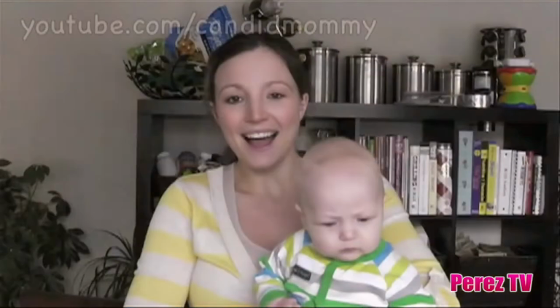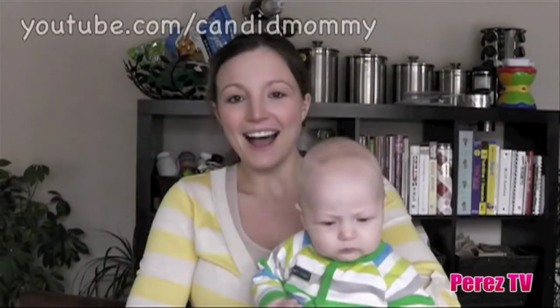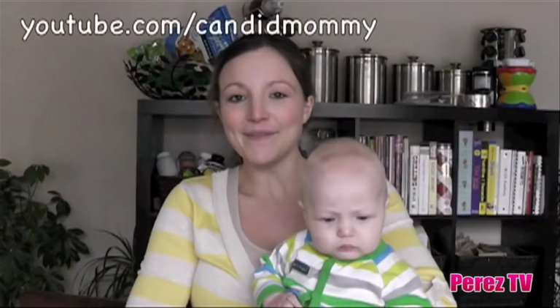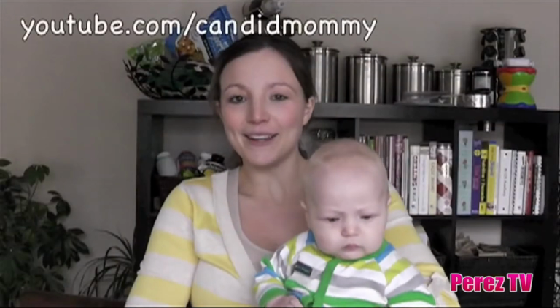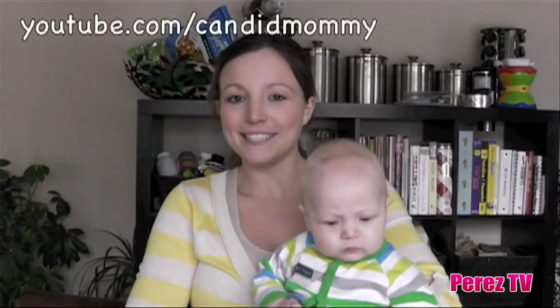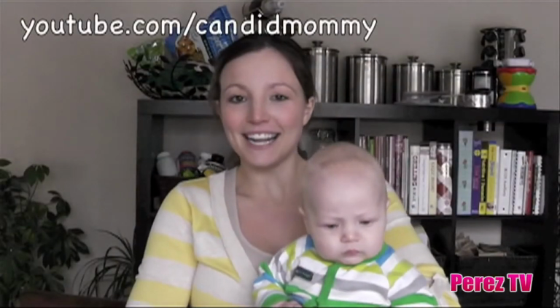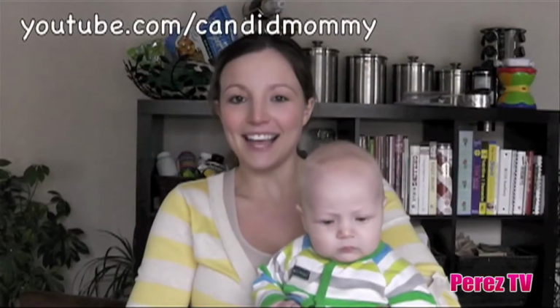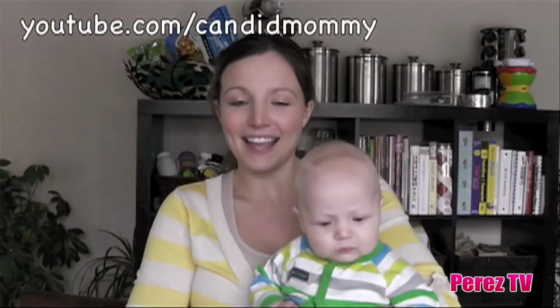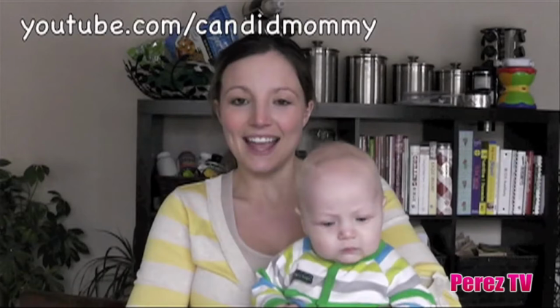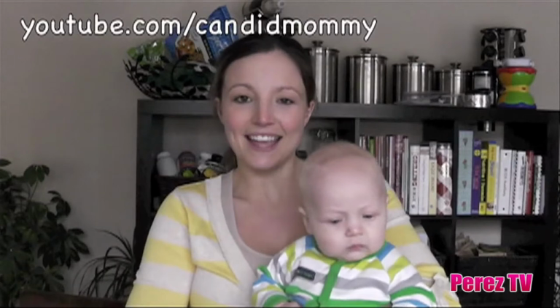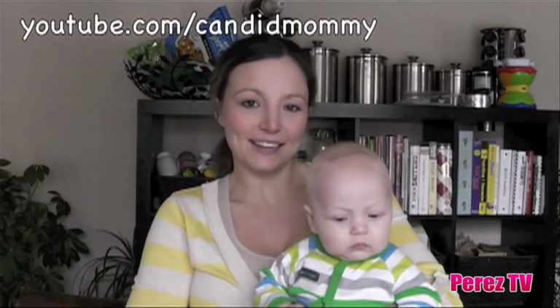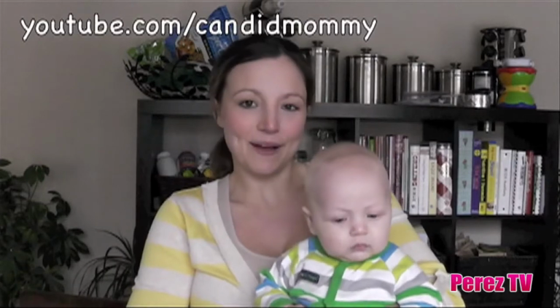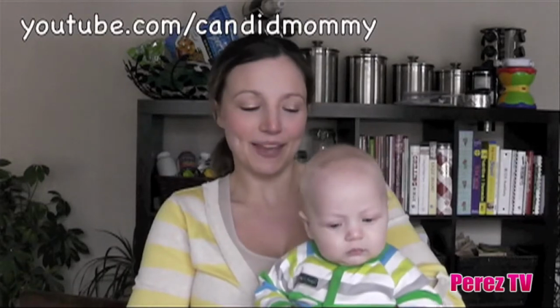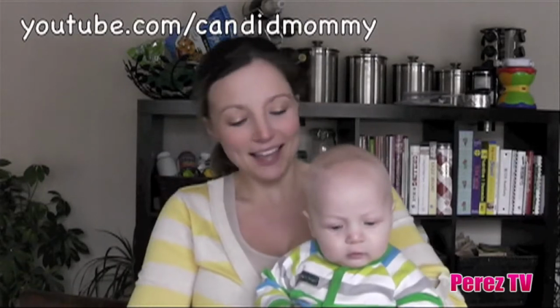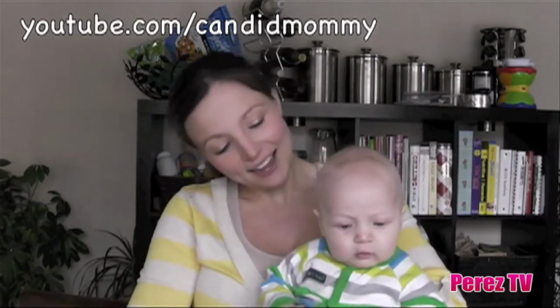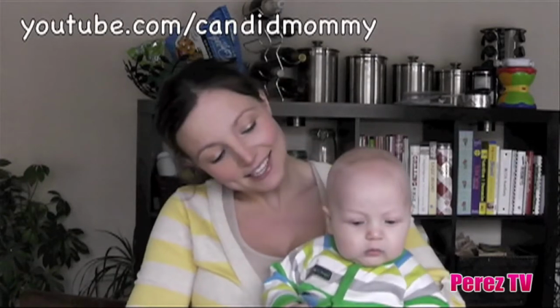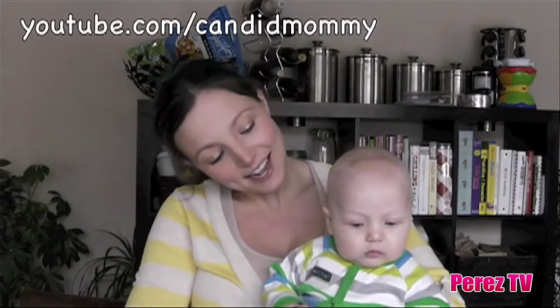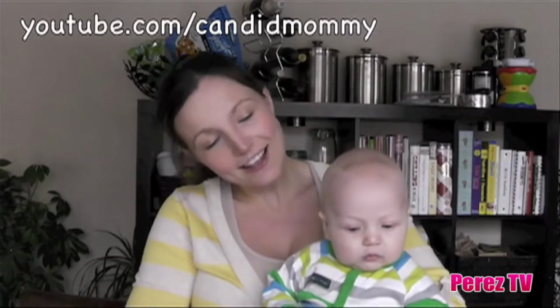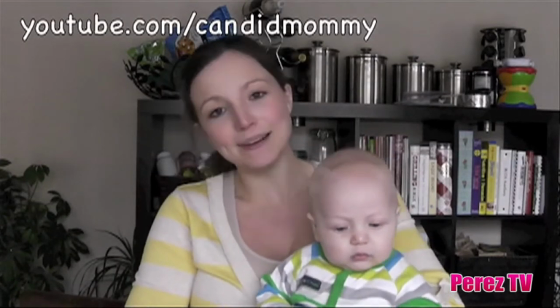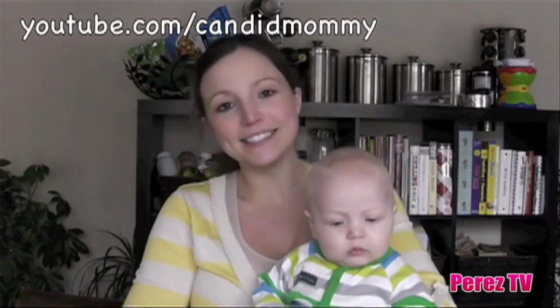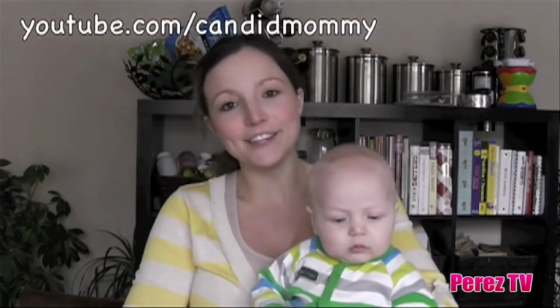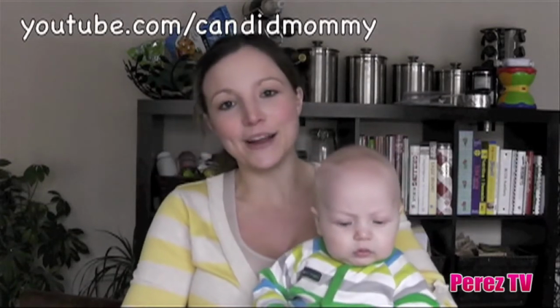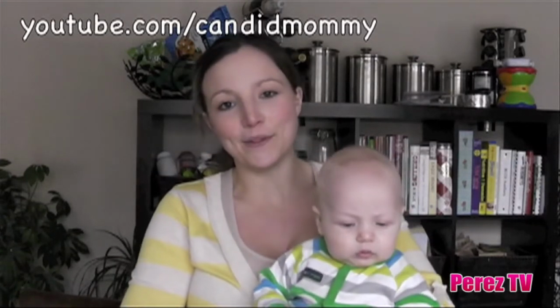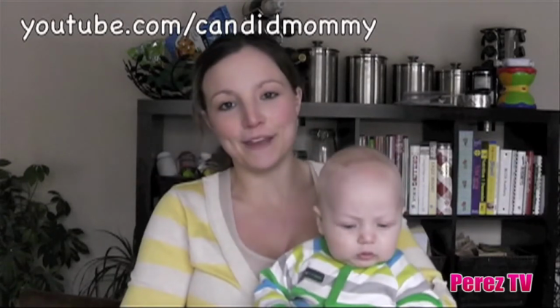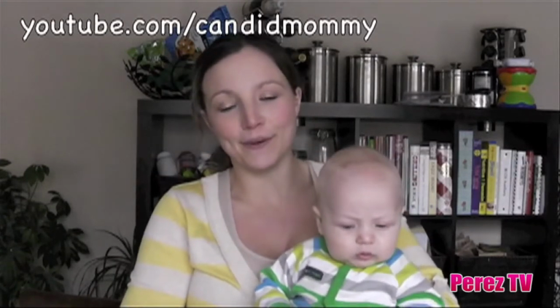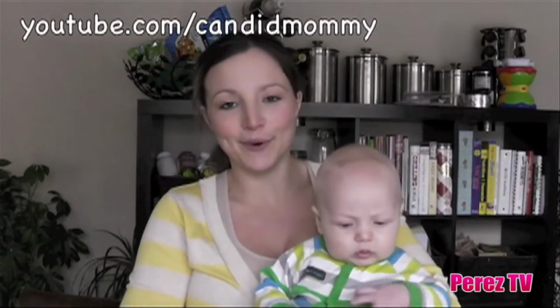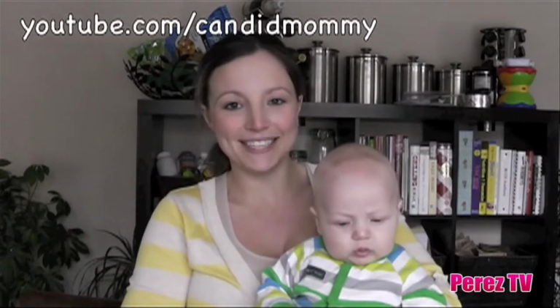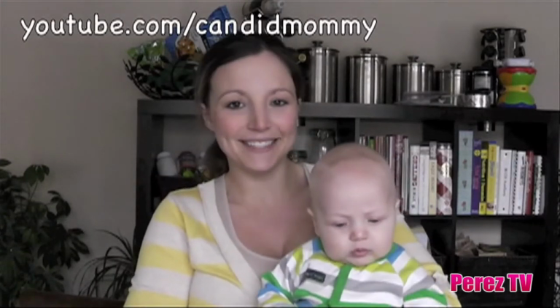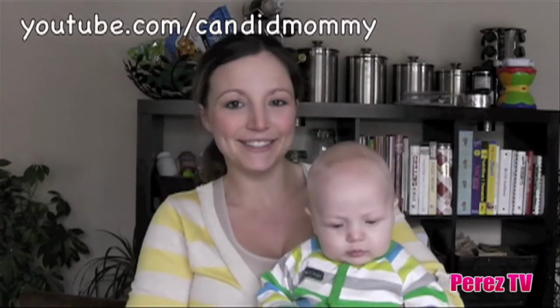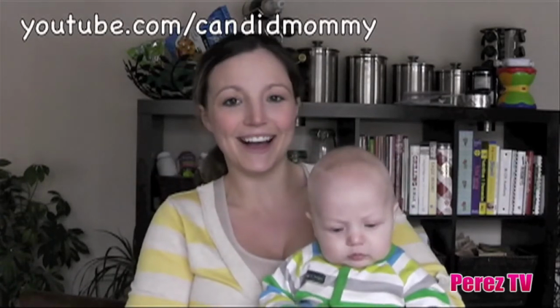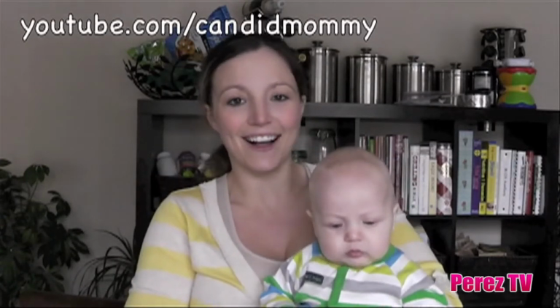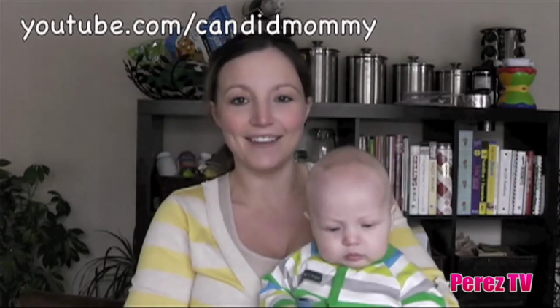Hi, my name is Jenny, aka Candid Mommy, and today I have my son Drake with me for Perezidos.com.